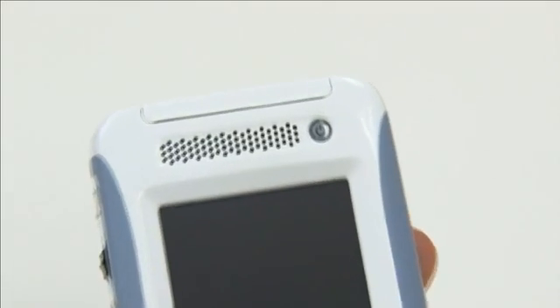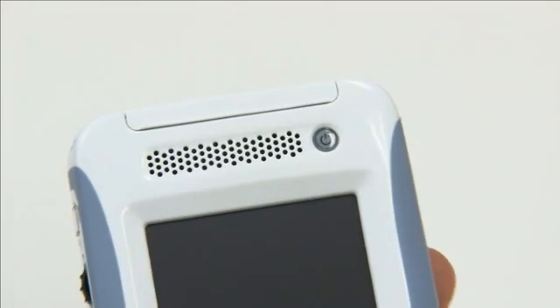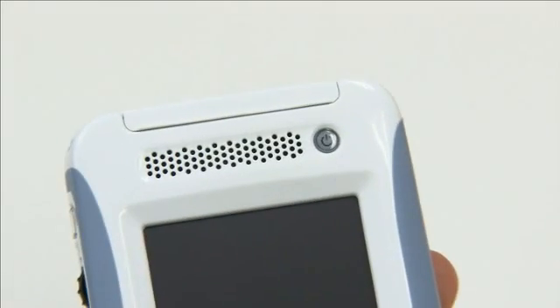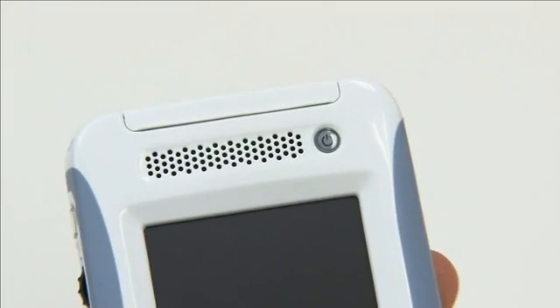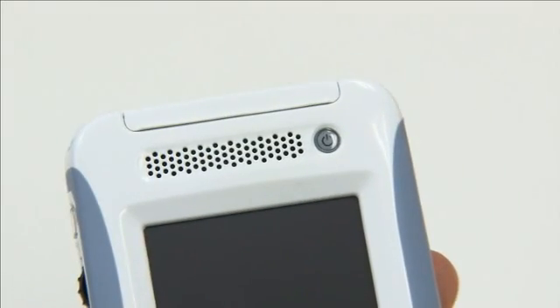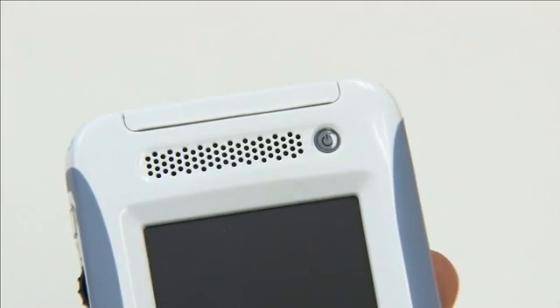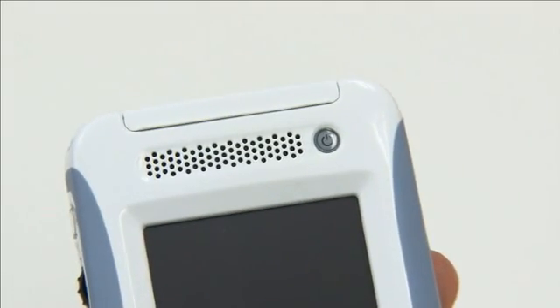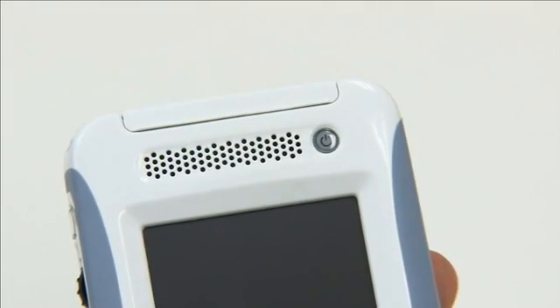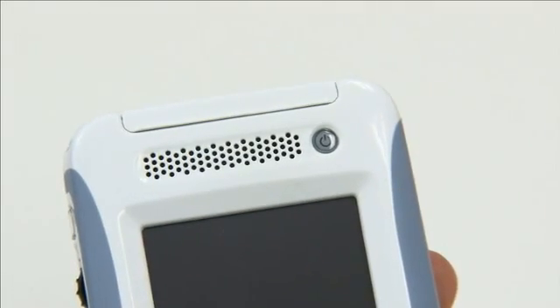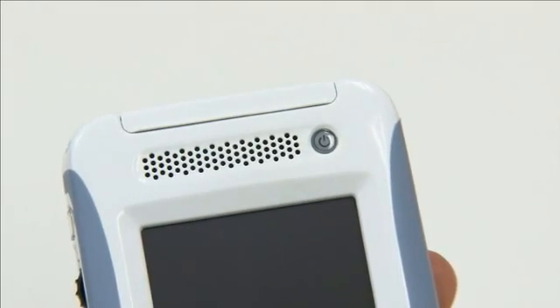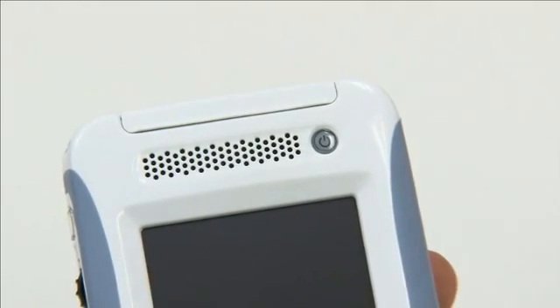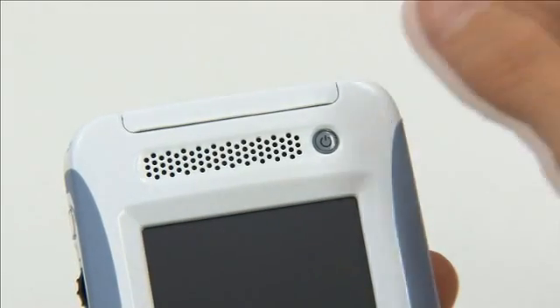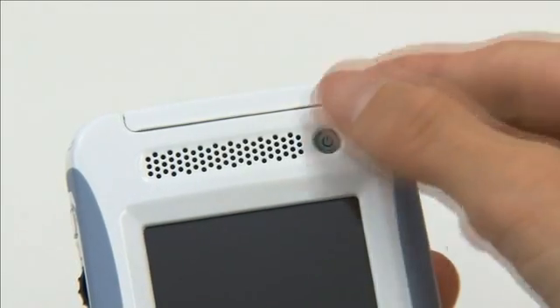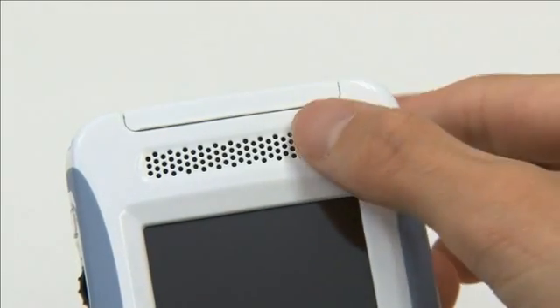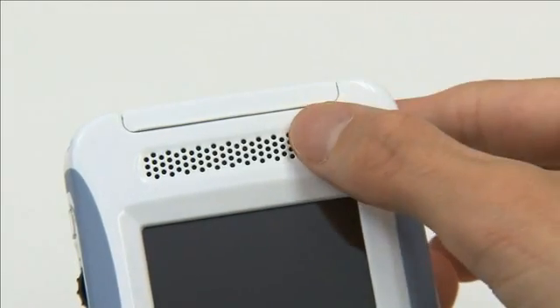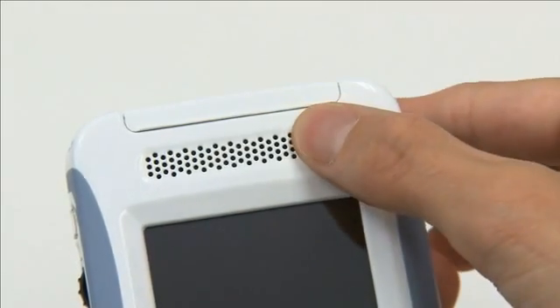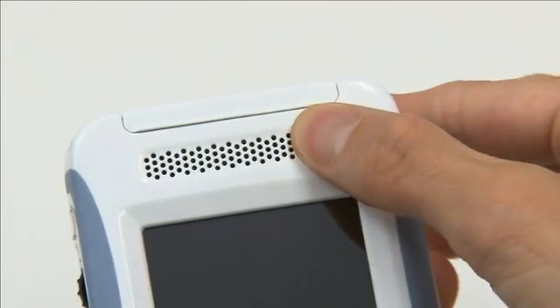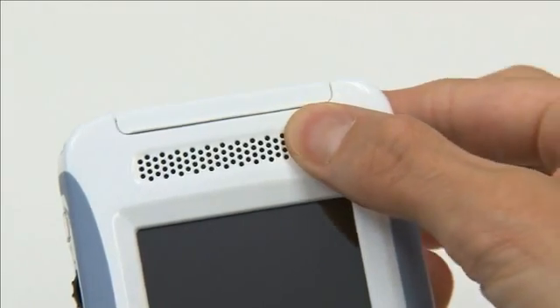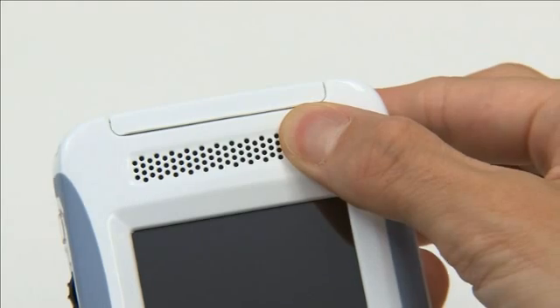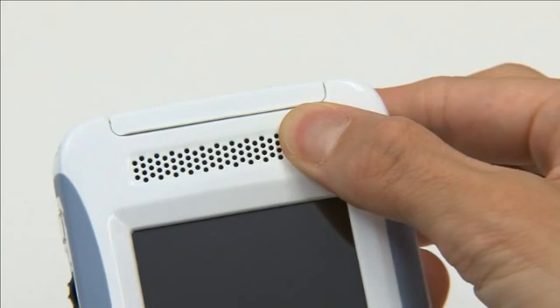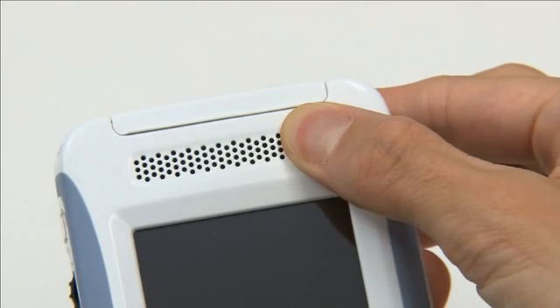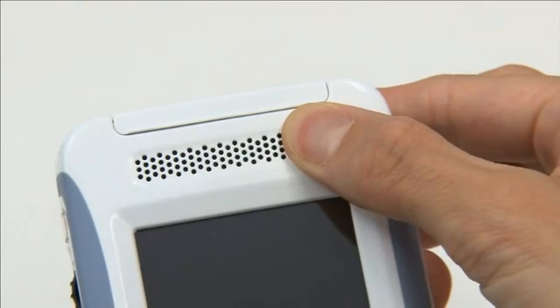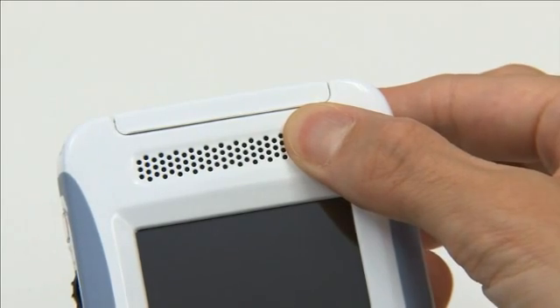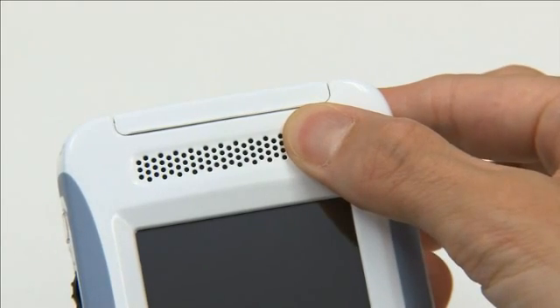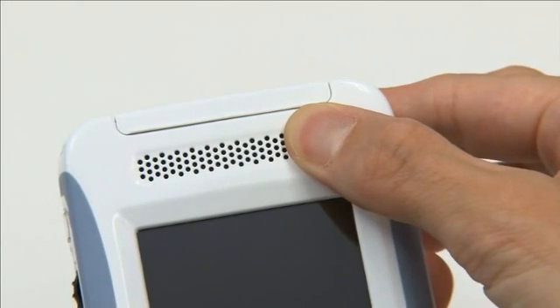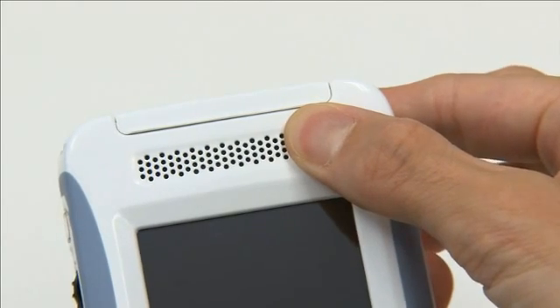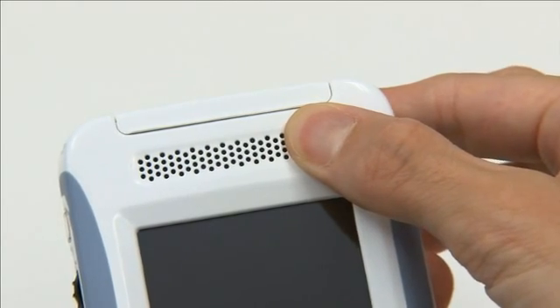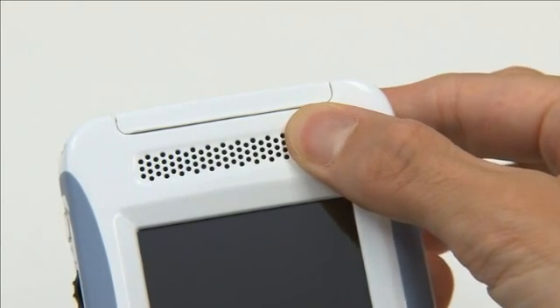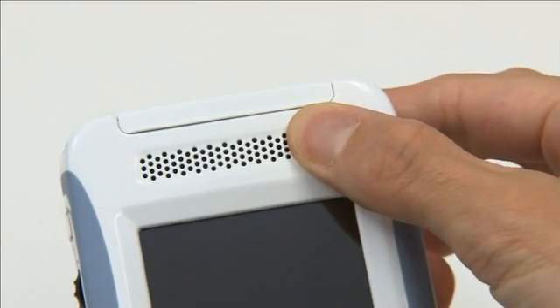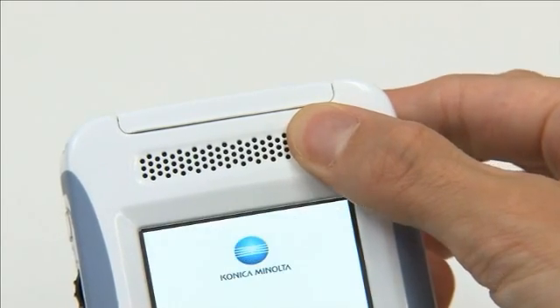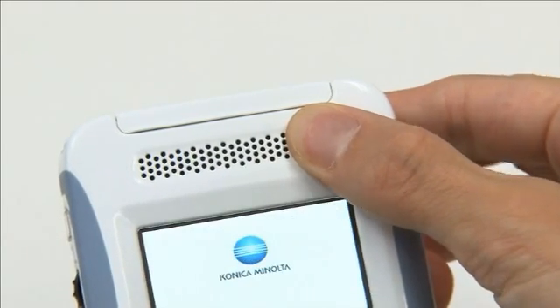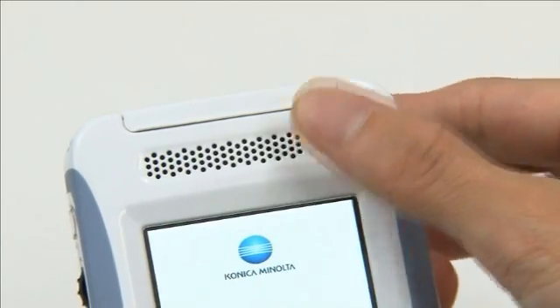This silver dot appears on the screen to indicate the orientation of the probe. To turn the power of the display unit on and off, press and hold the power button.